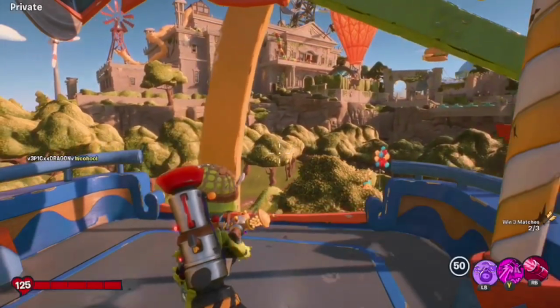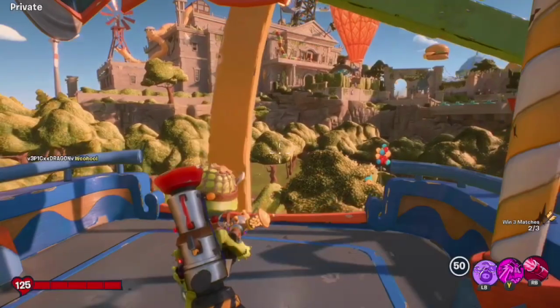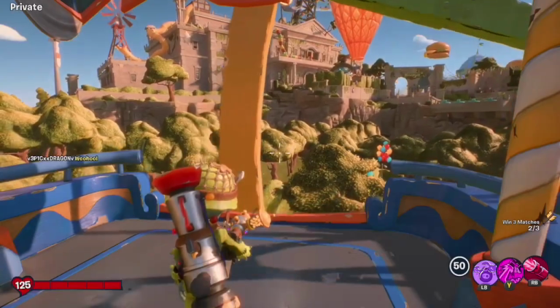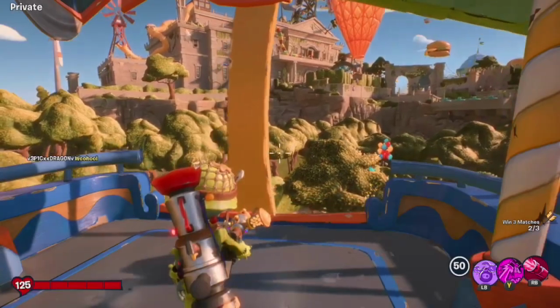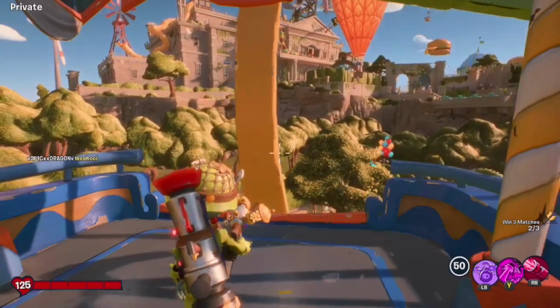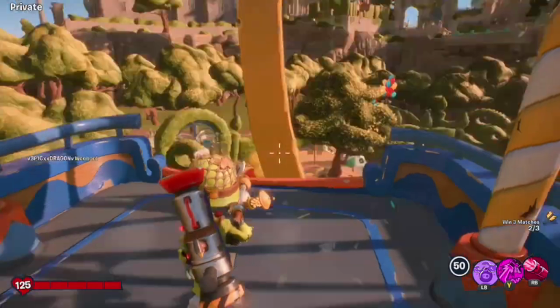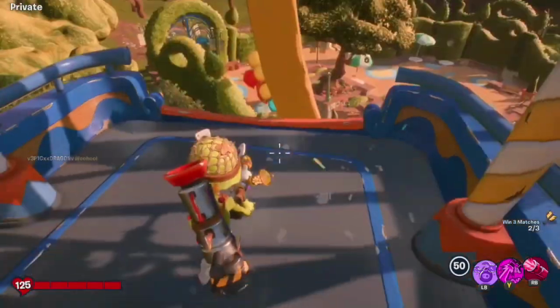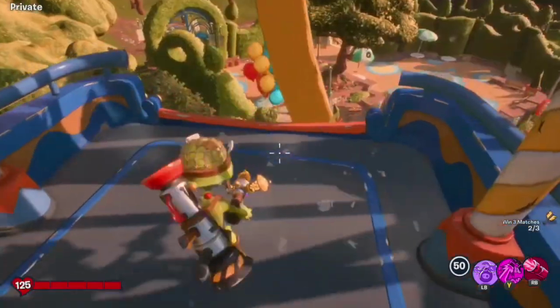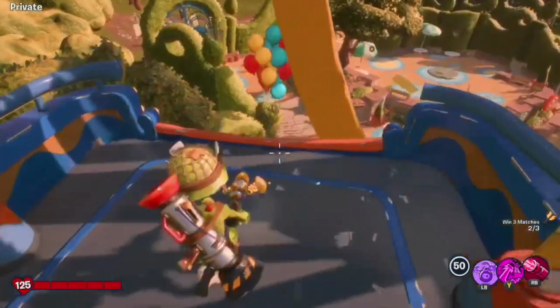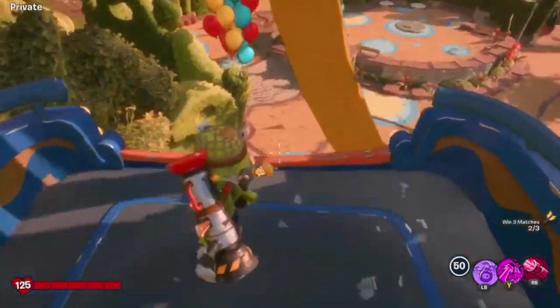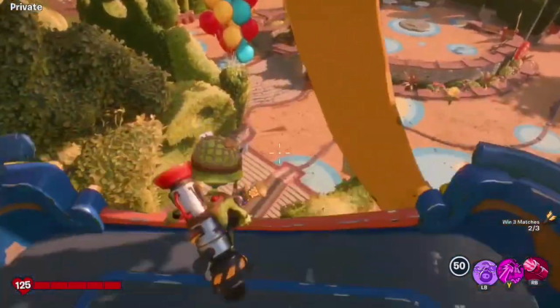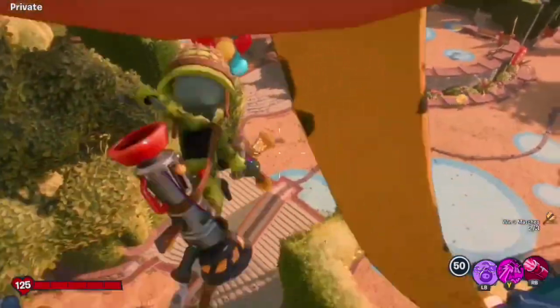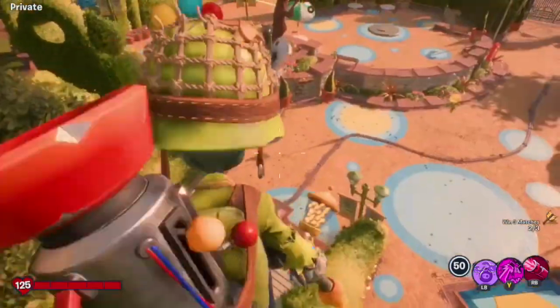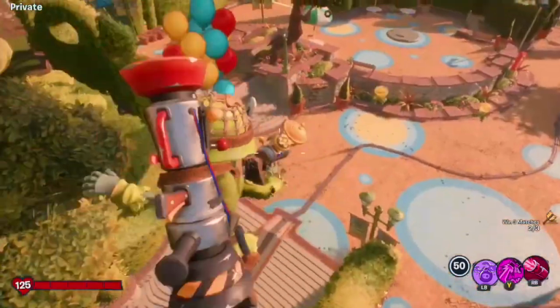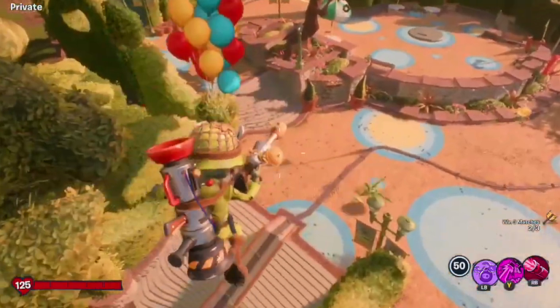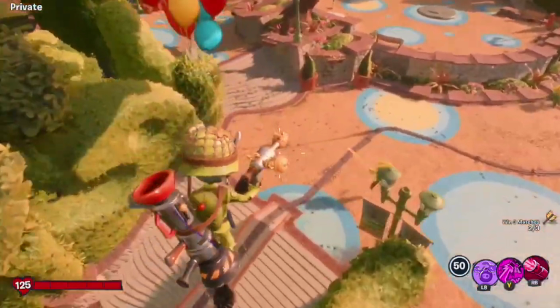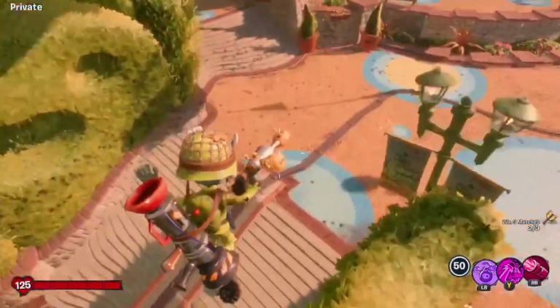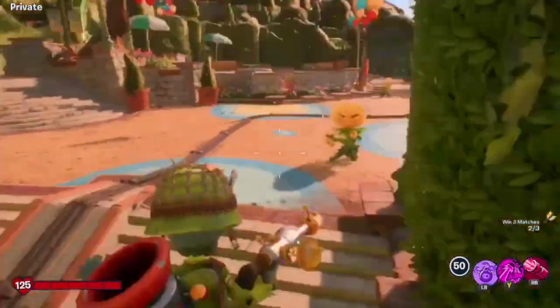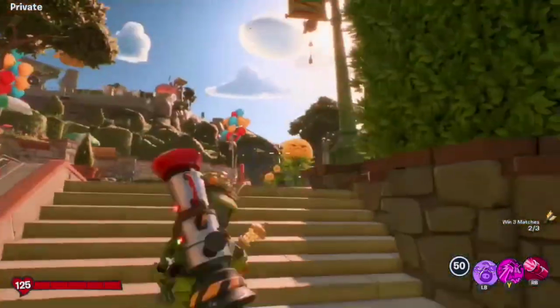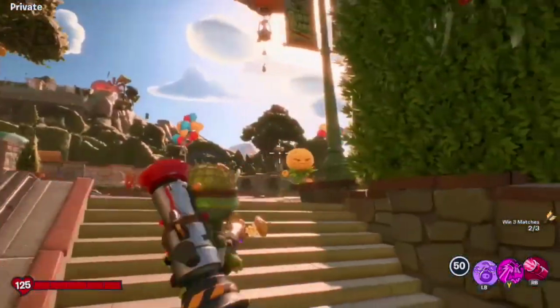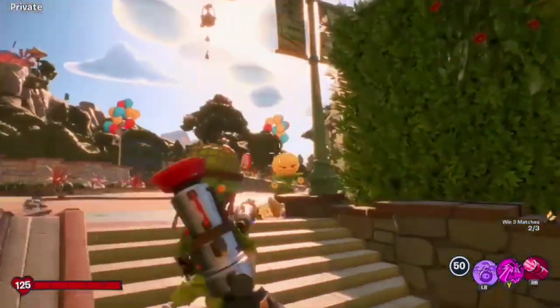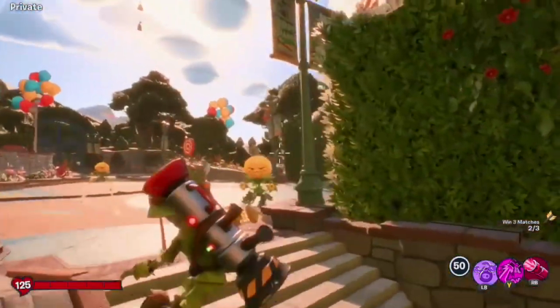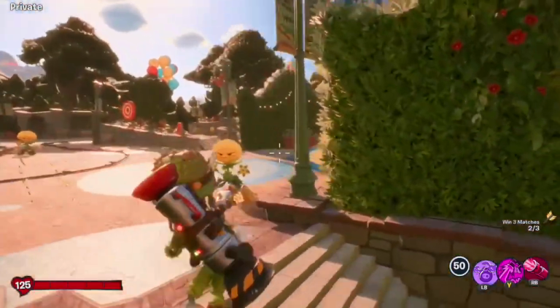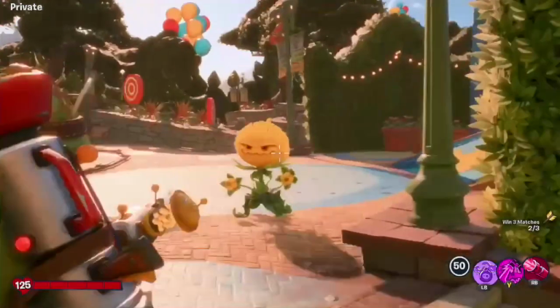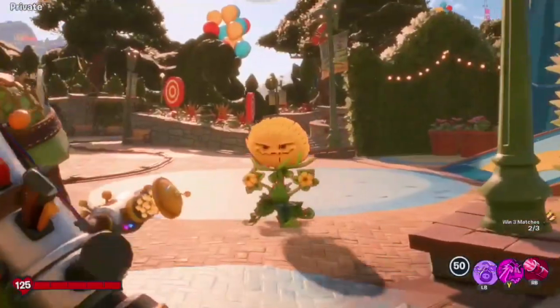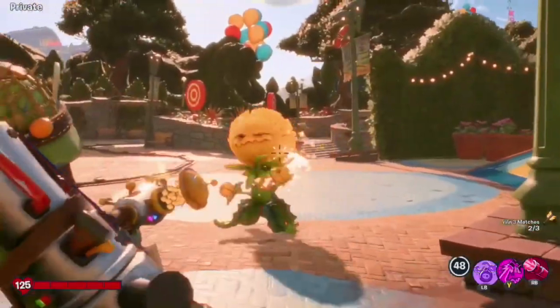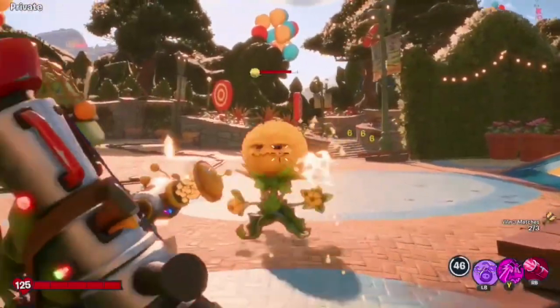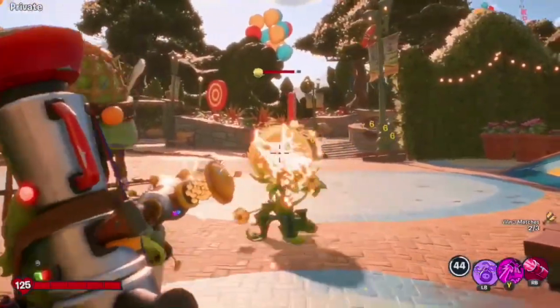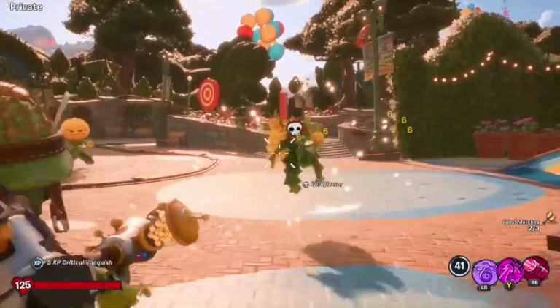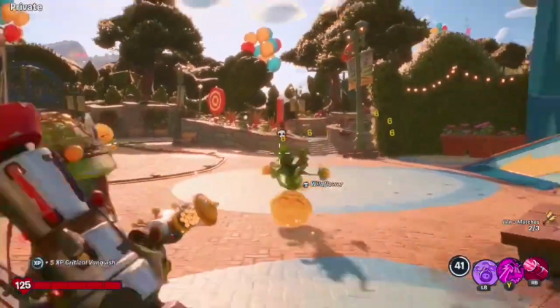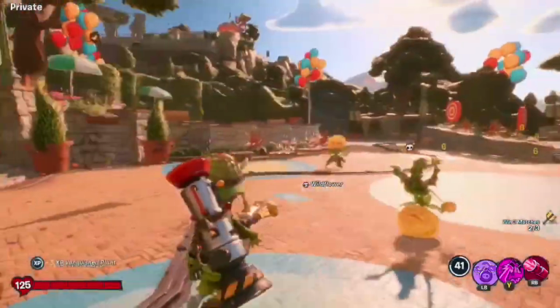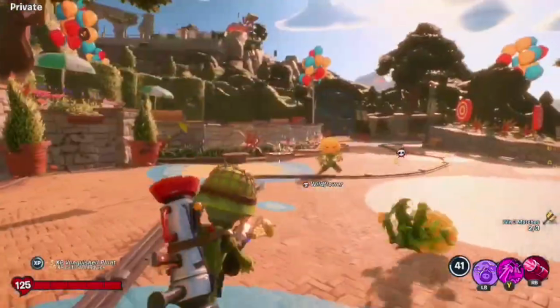To show you what this means, I'm going to hop down here in Guinea Park and kill this enemy. Pay attention to the XP popping up in the bottom left-hand corner of the screen.